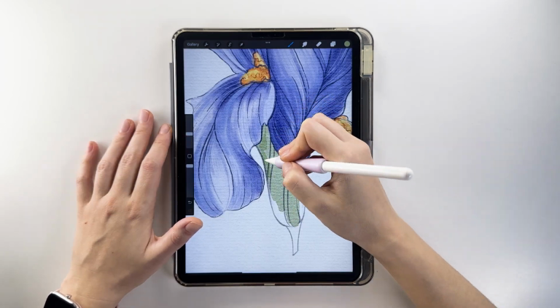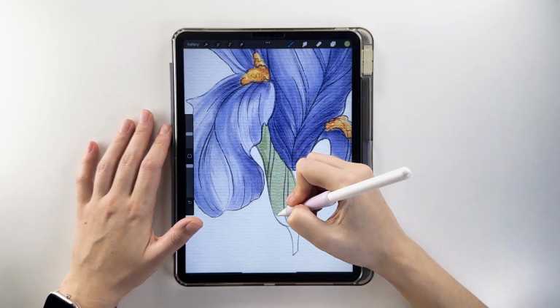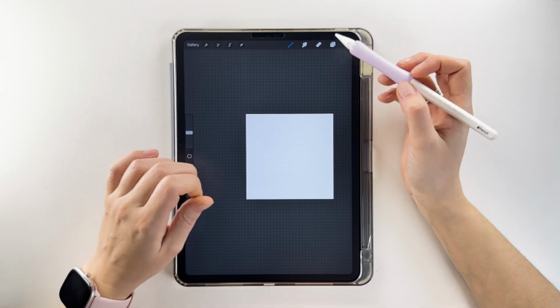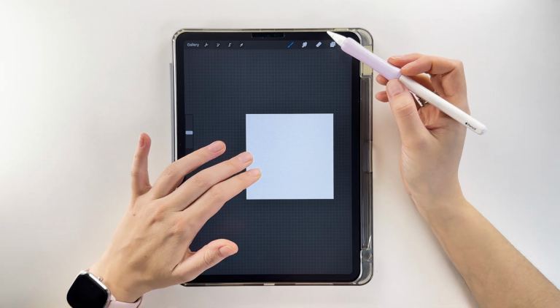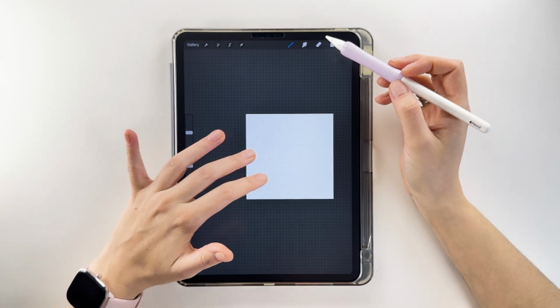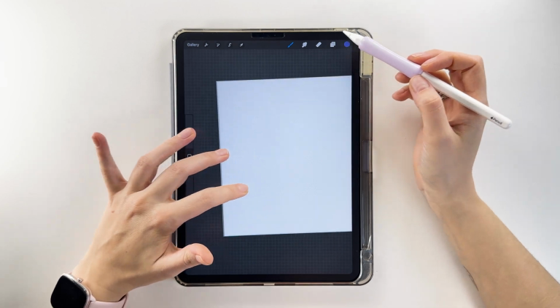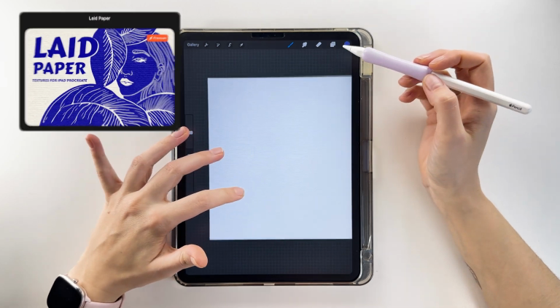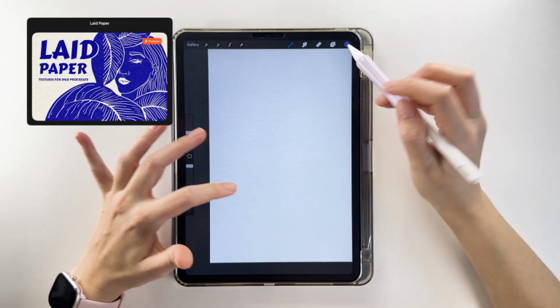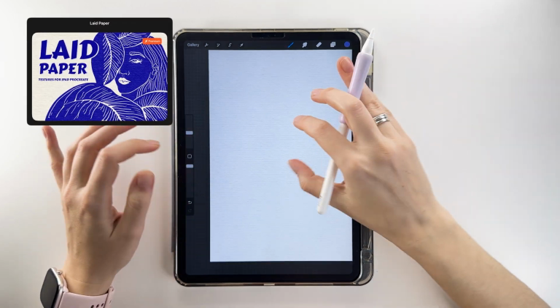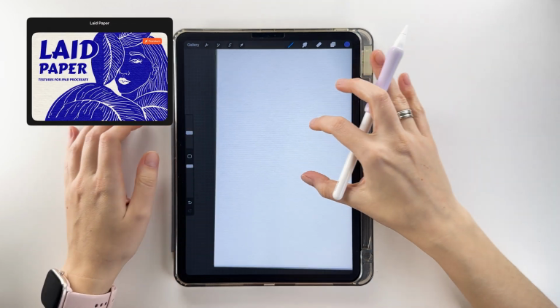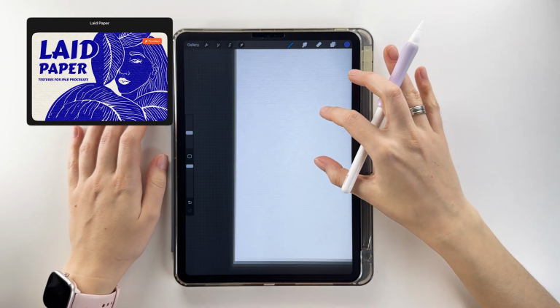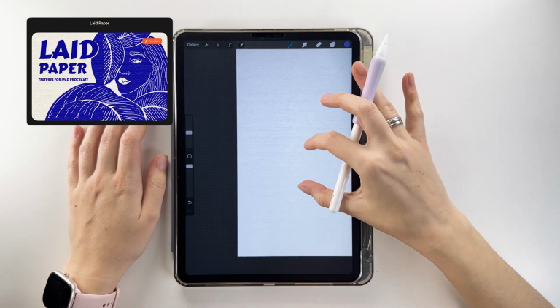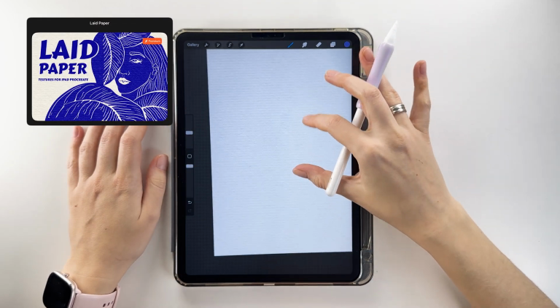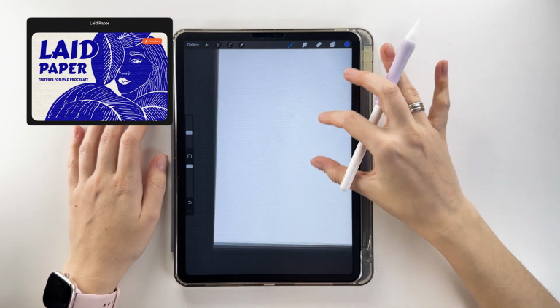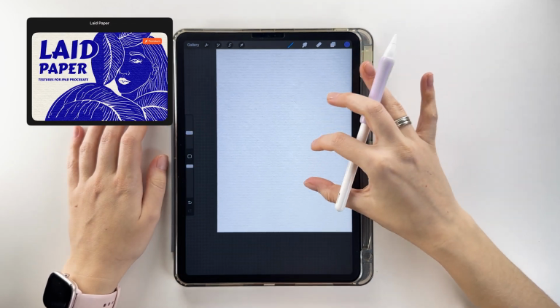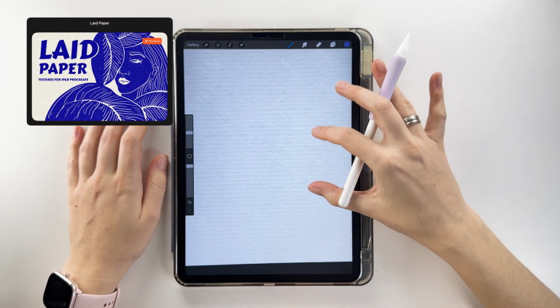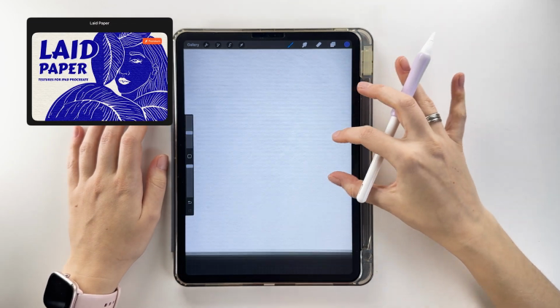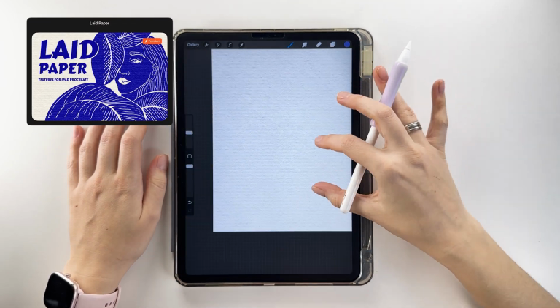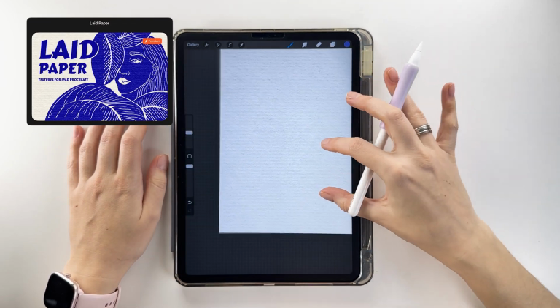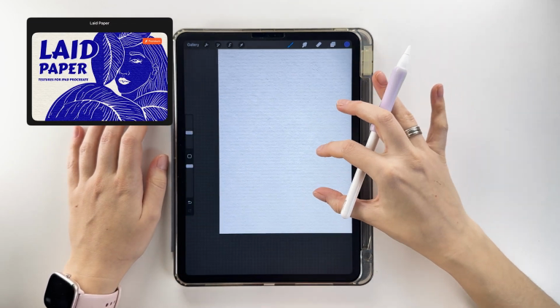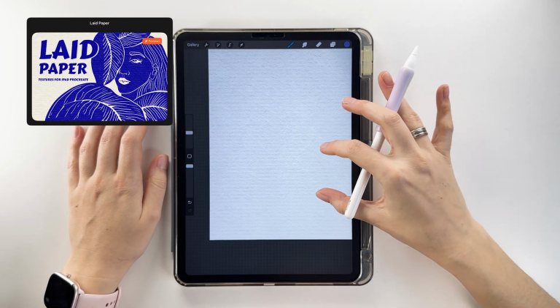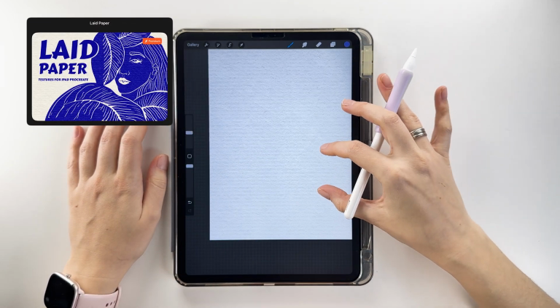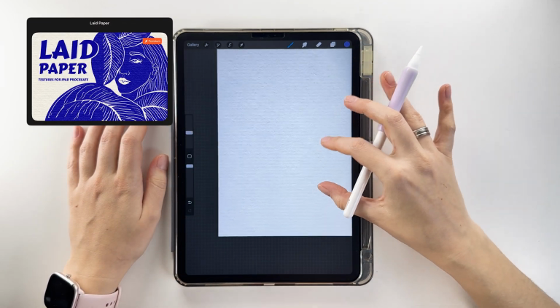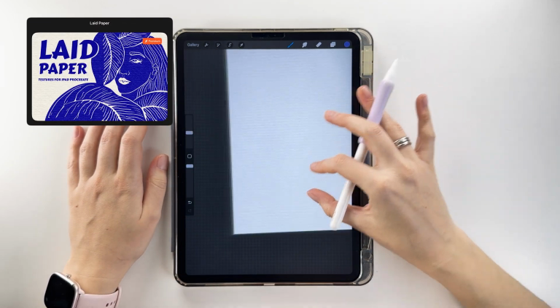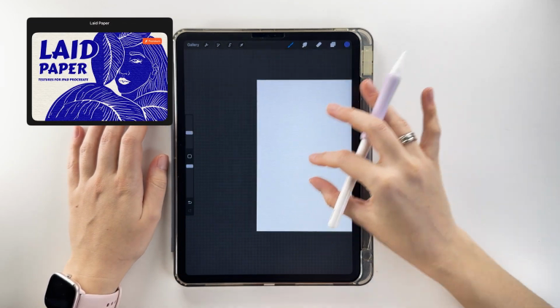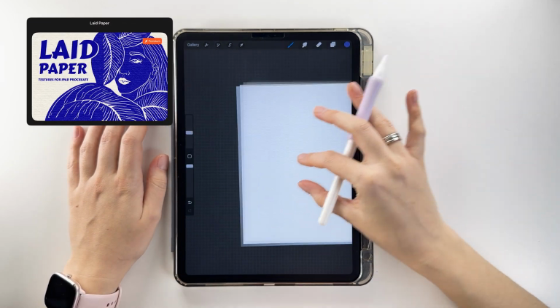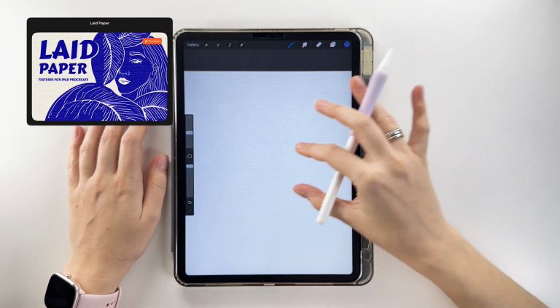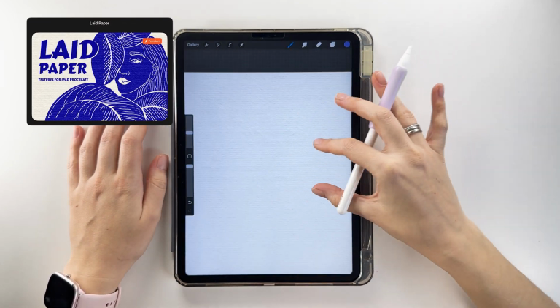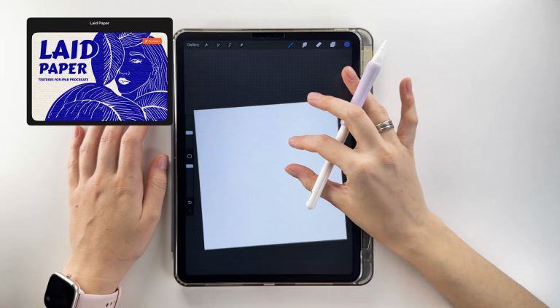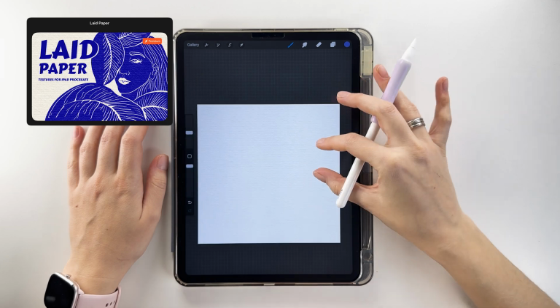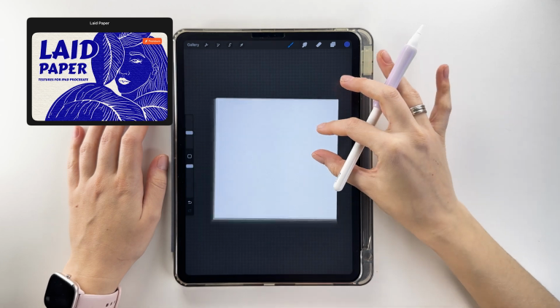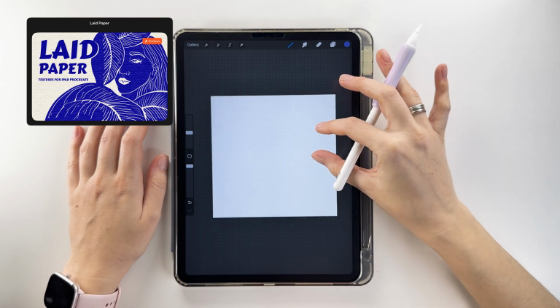I'll use a textured background resembling watercolor paper from the Brush app. You'll find the link in the video description.